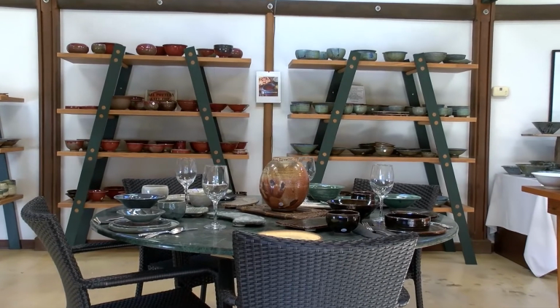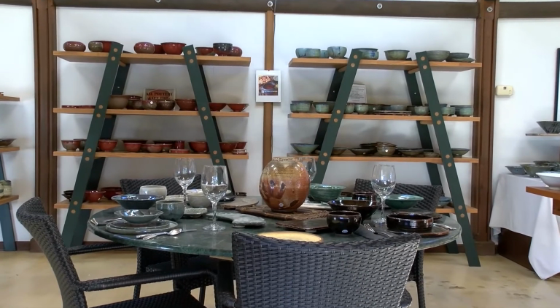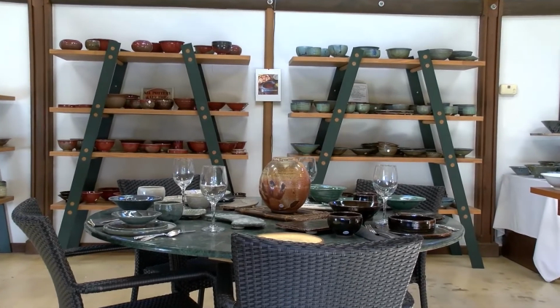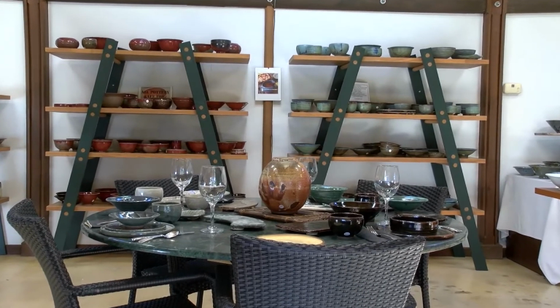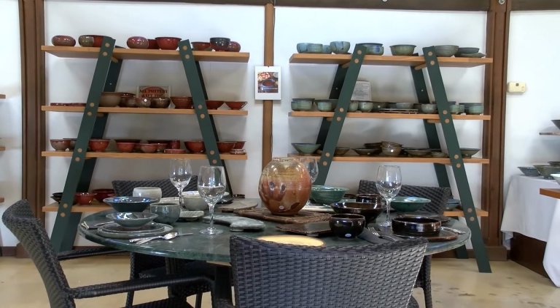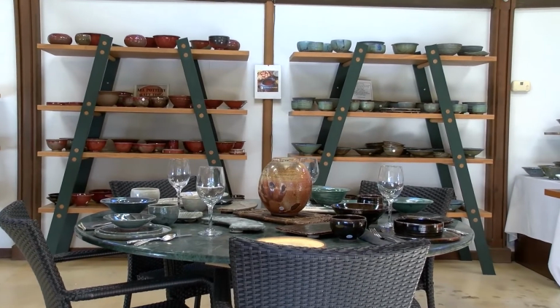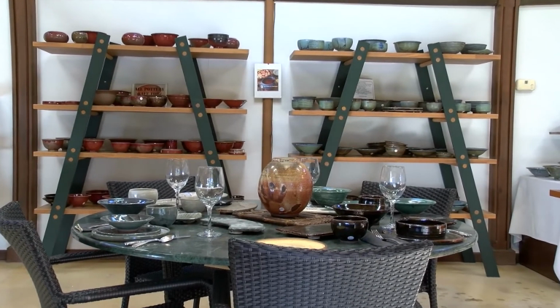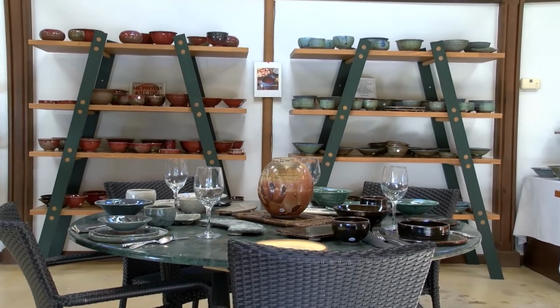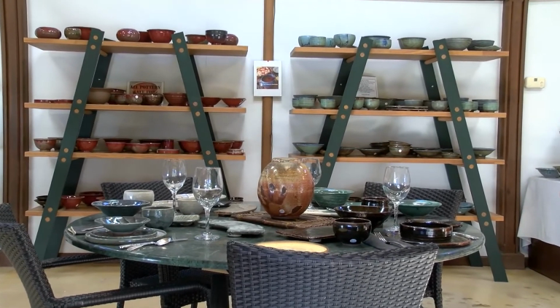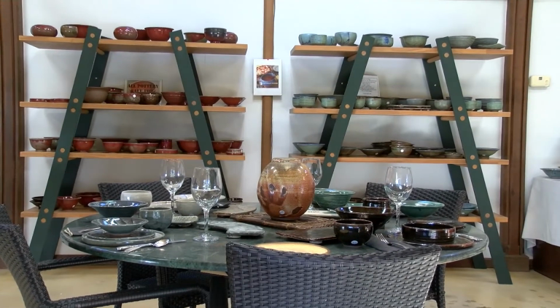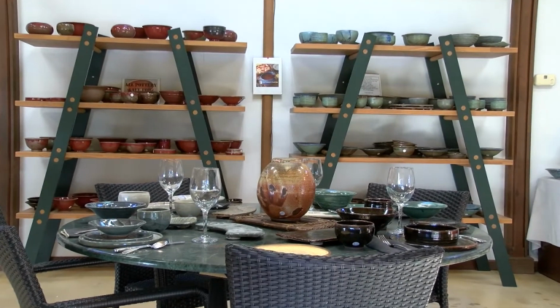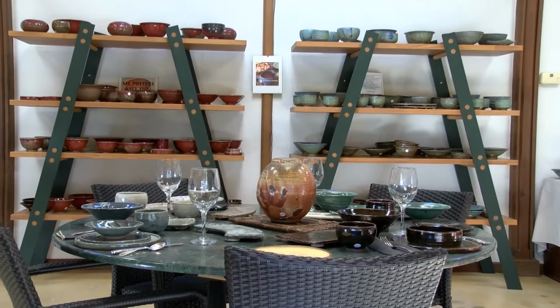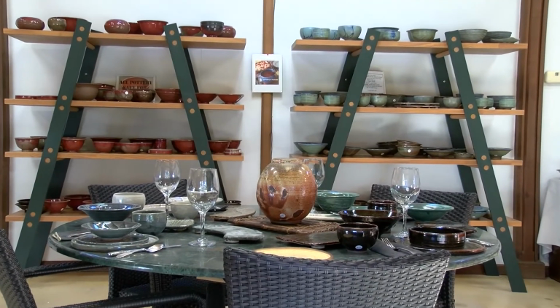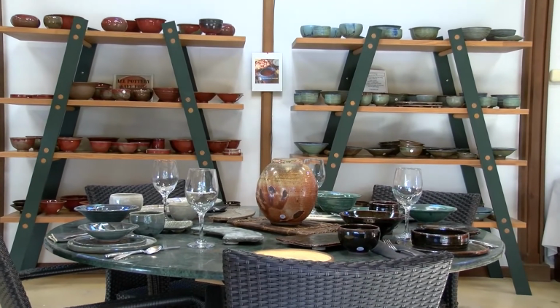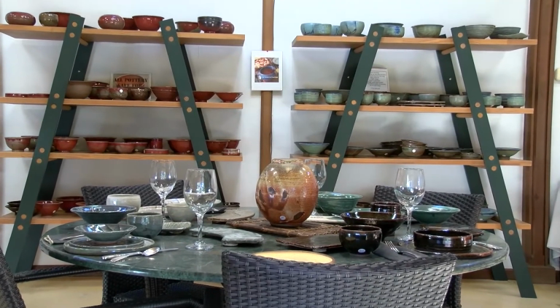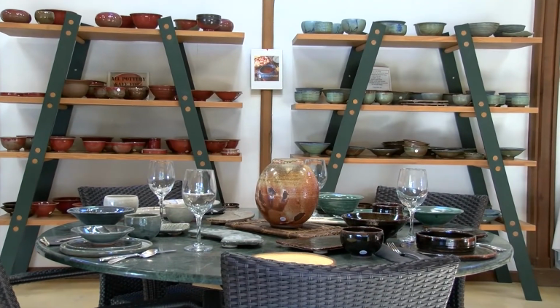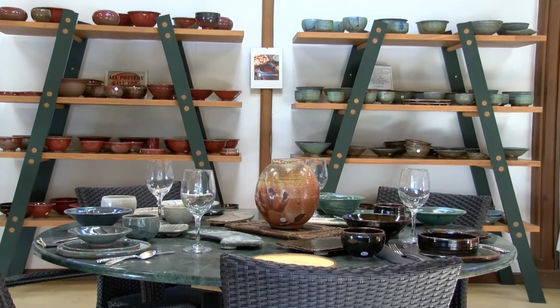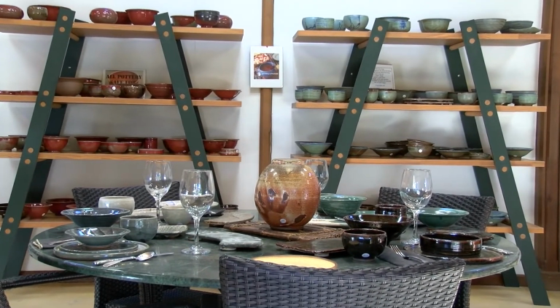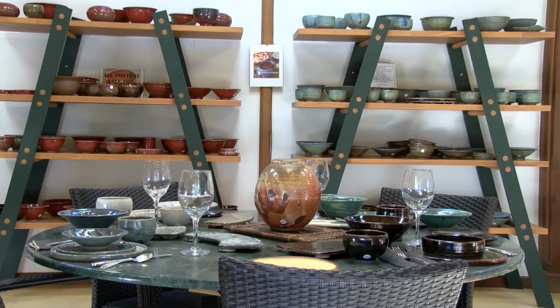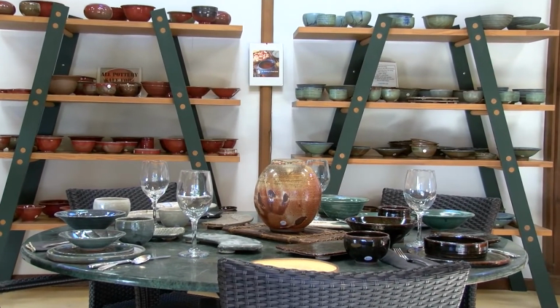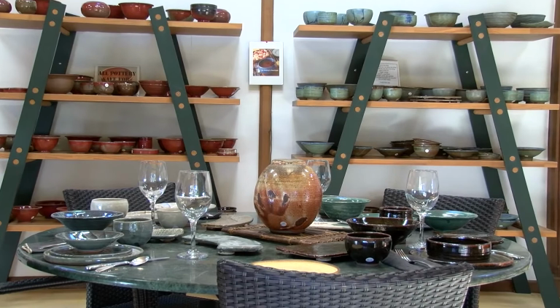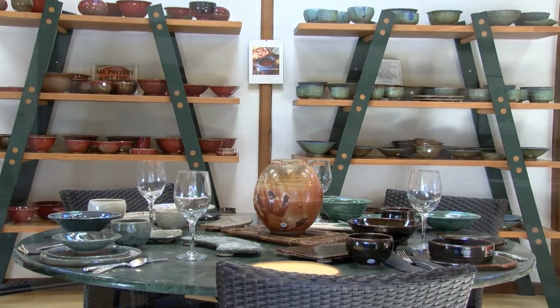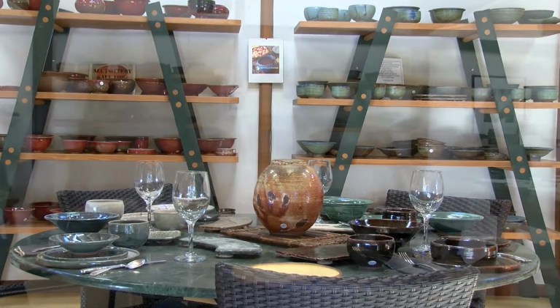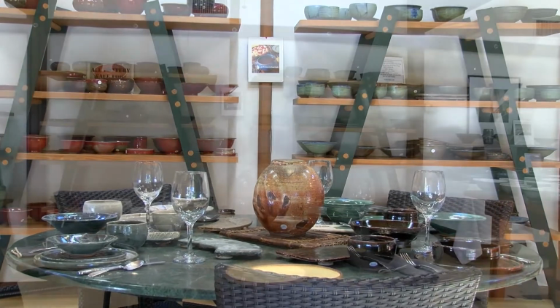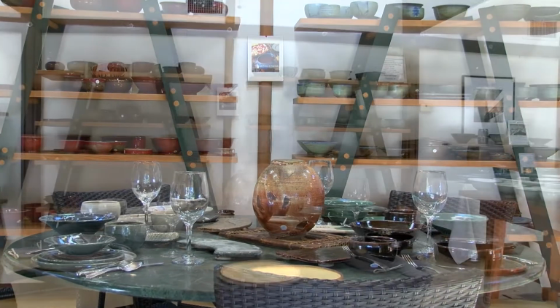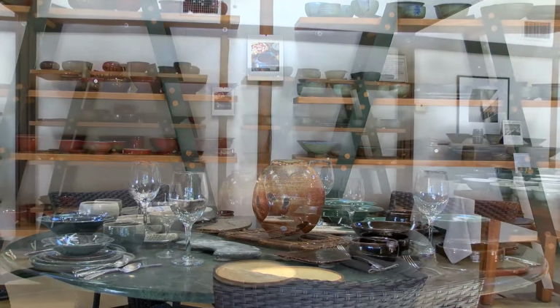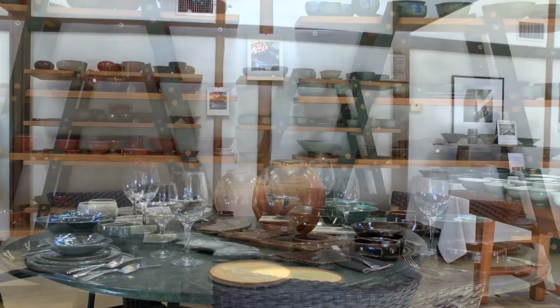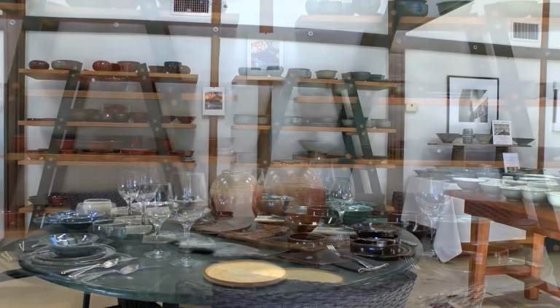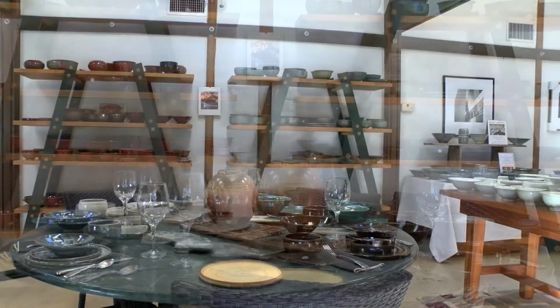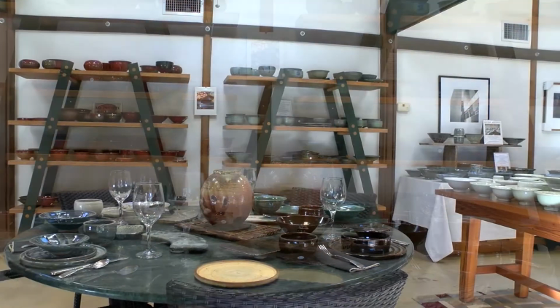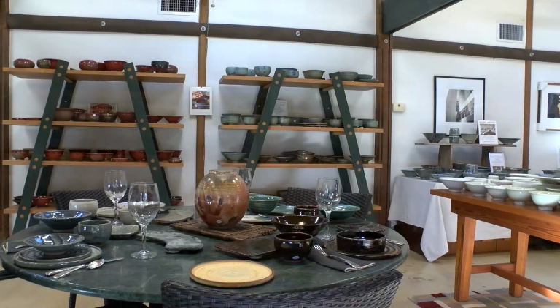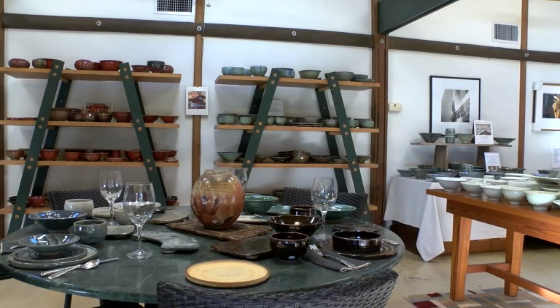In a quiet San Antonio neighborhood, just off Highway 281, you'll find Dudley Harris's pottery studios.